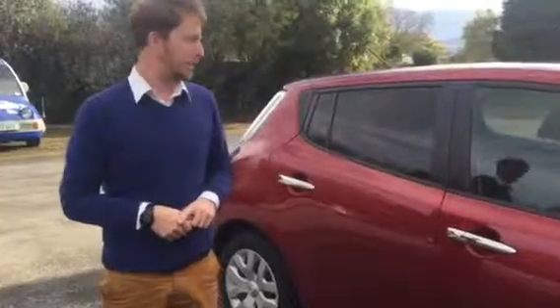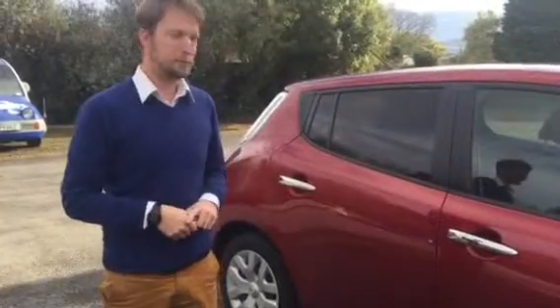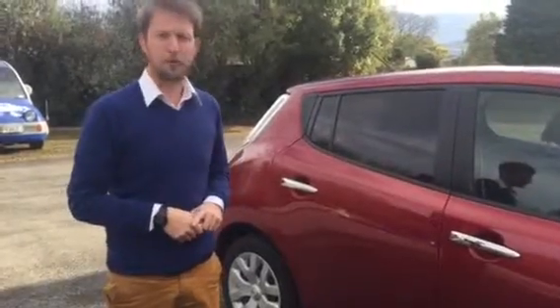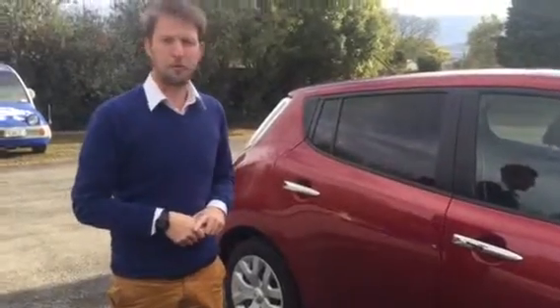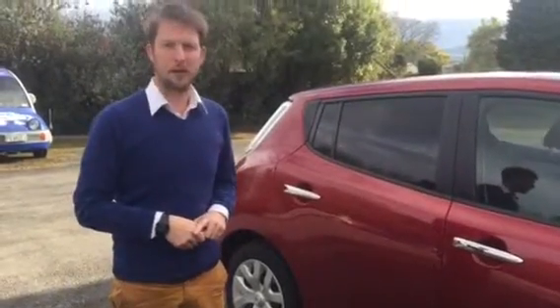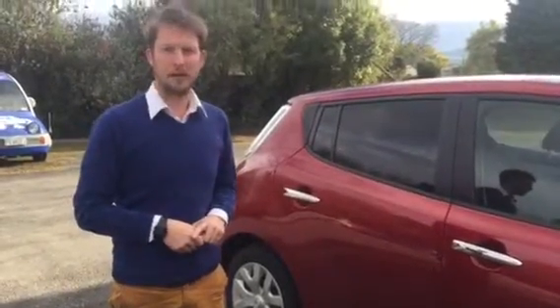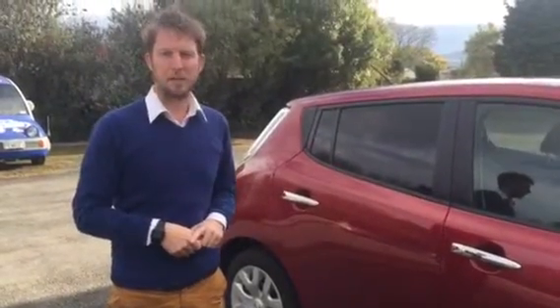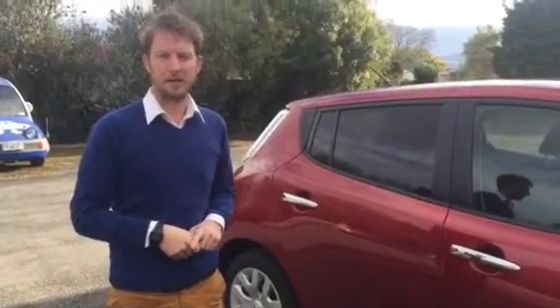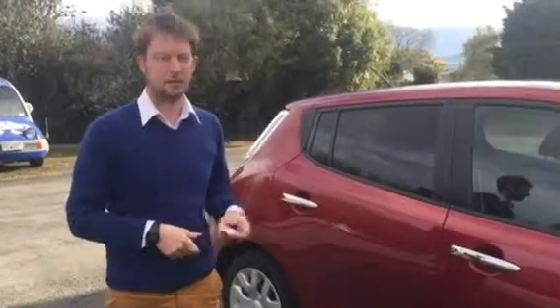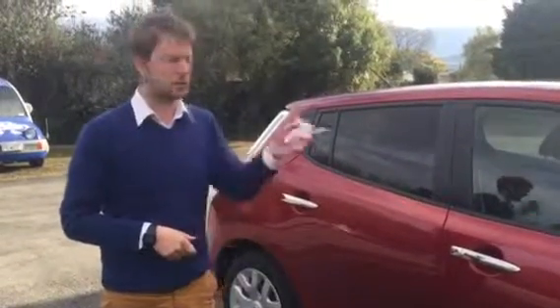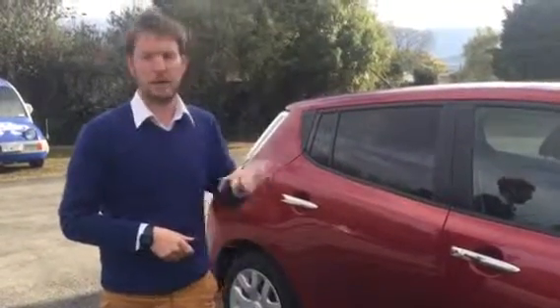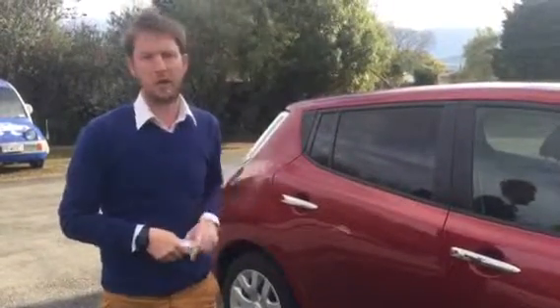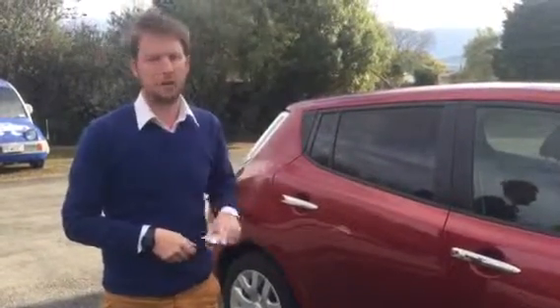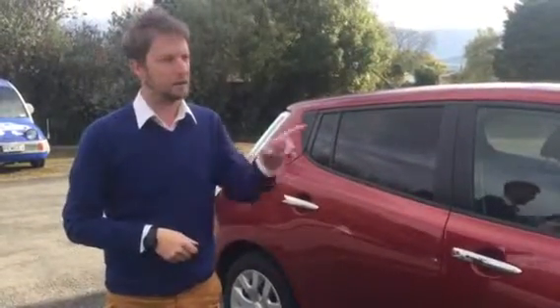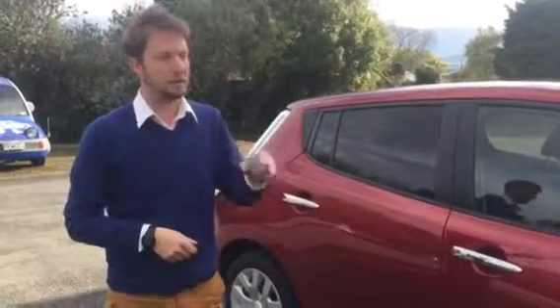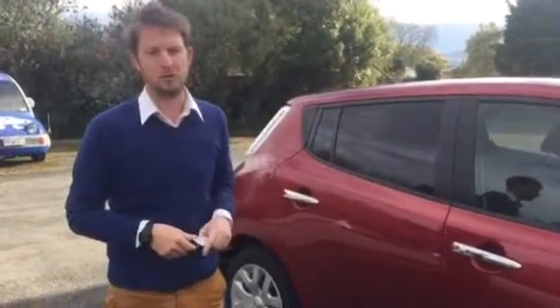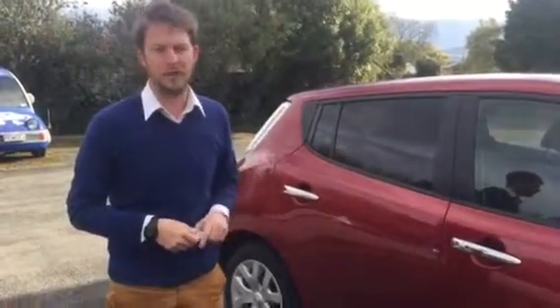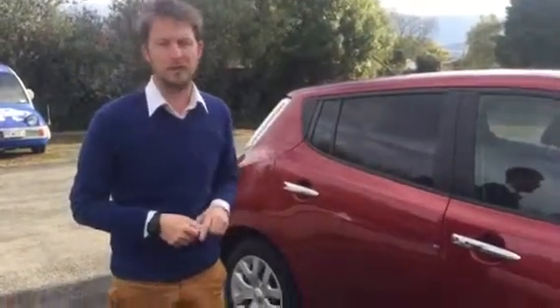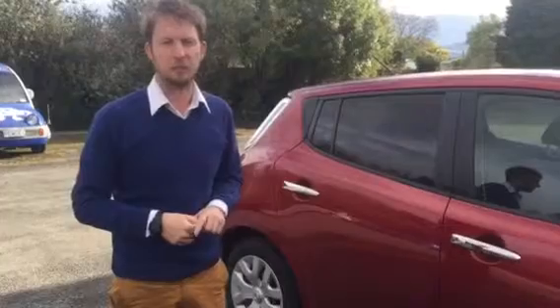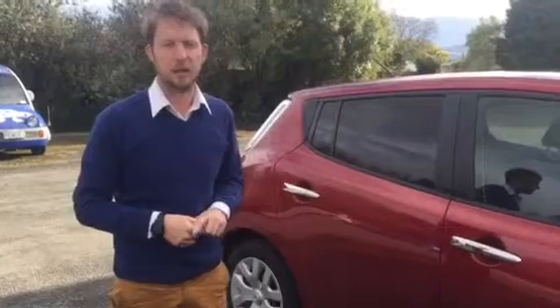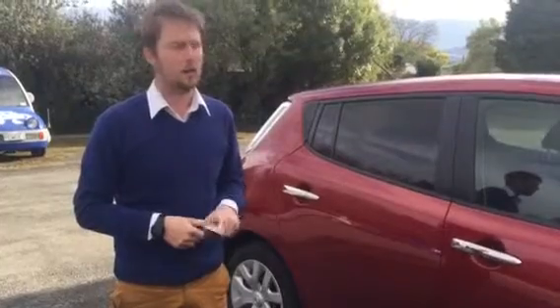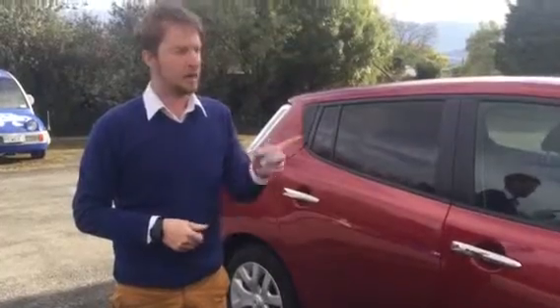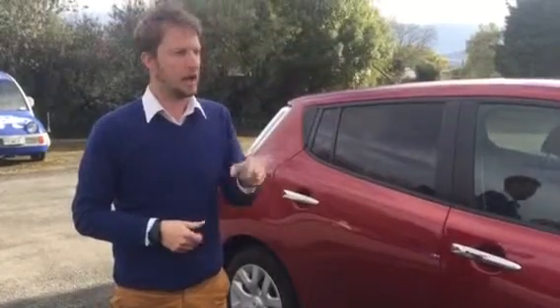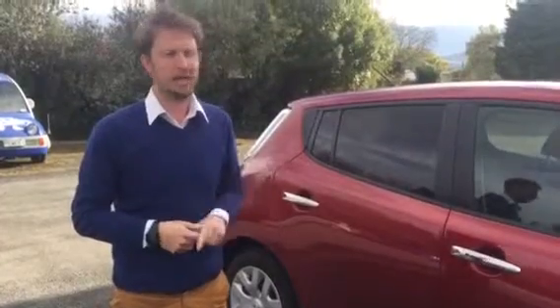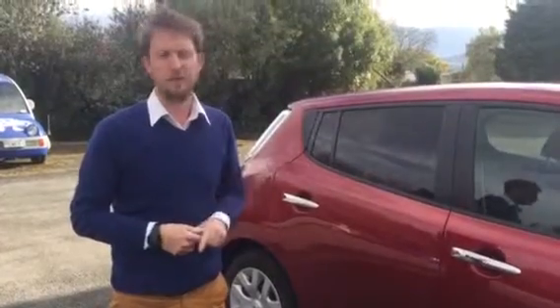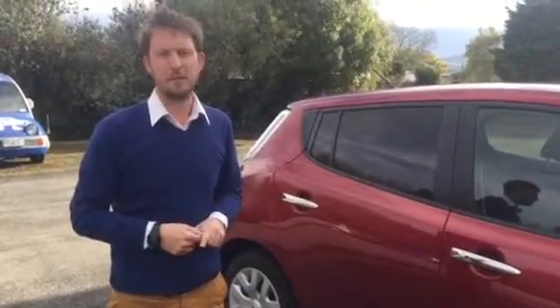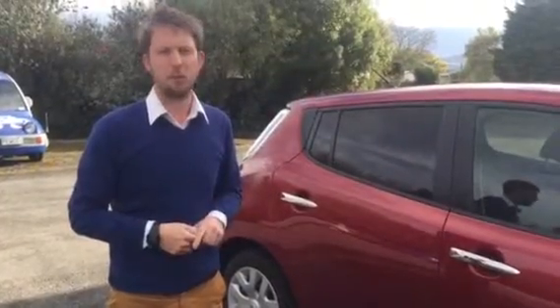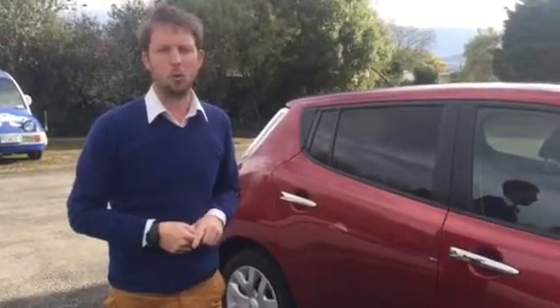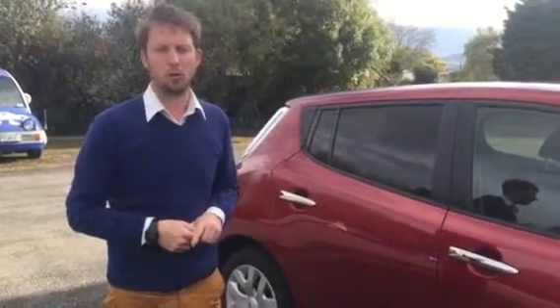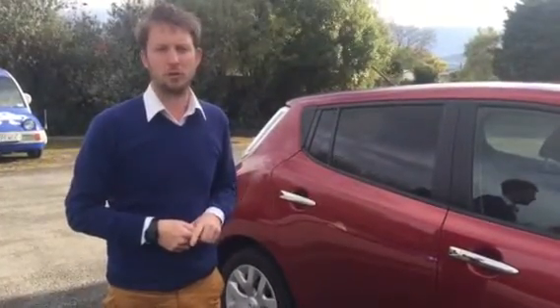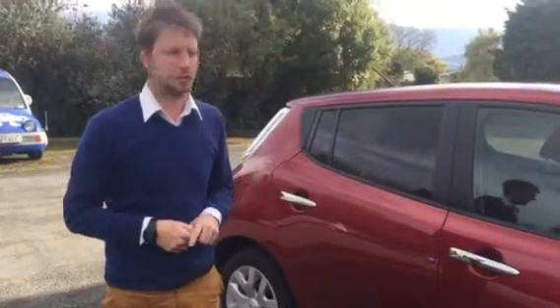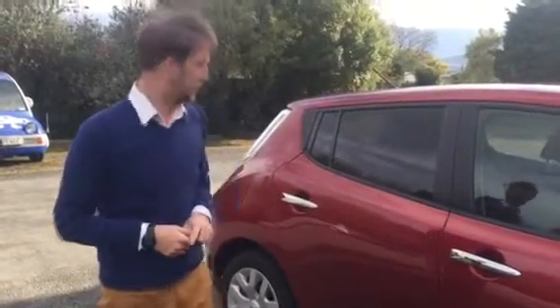I'm Johnny from Eco Geek Company. This is a quick guide on how to use a Delta EV mini wall pod charger.